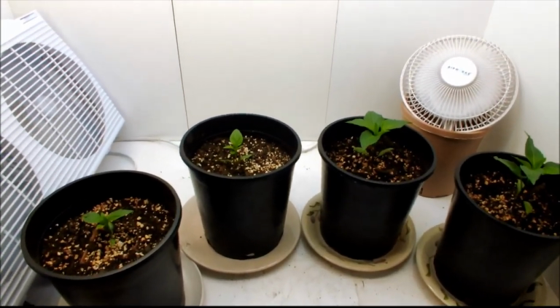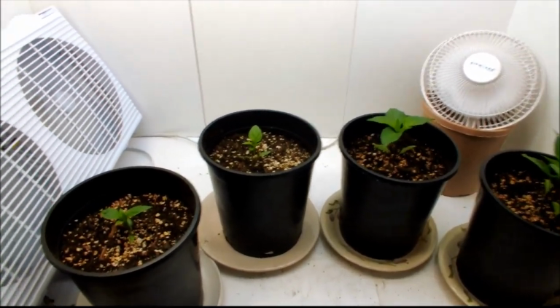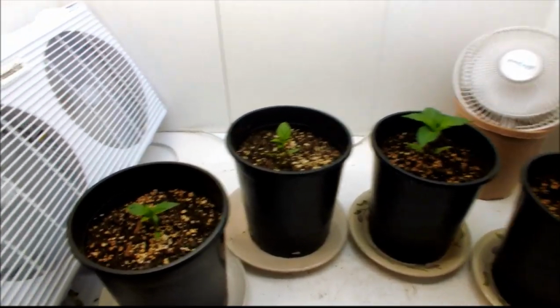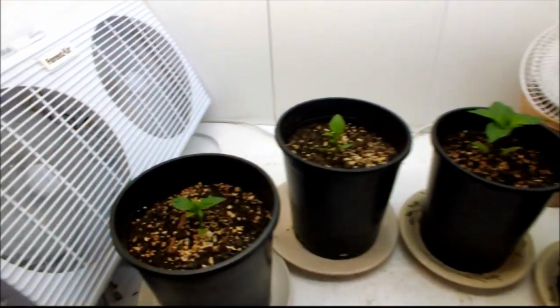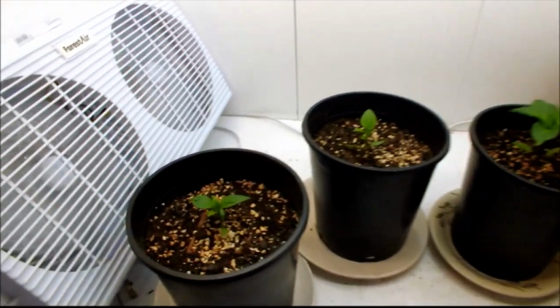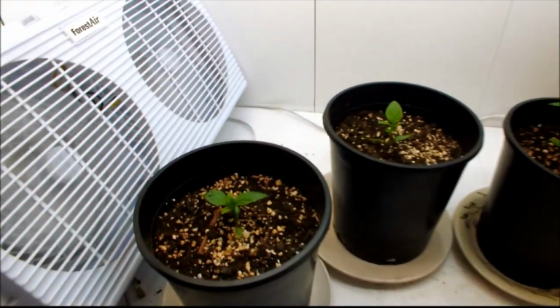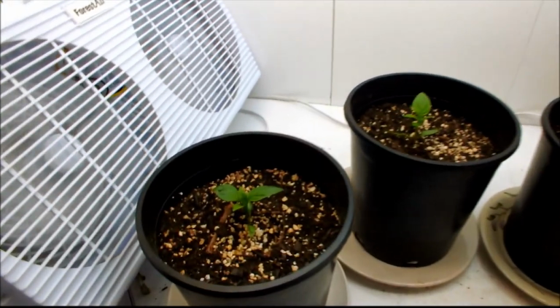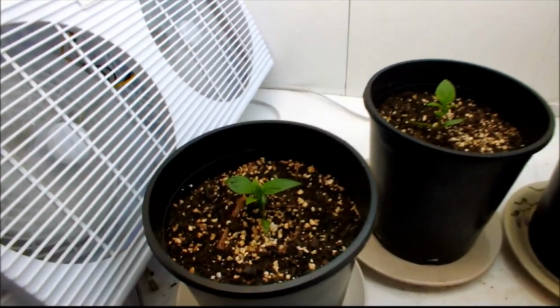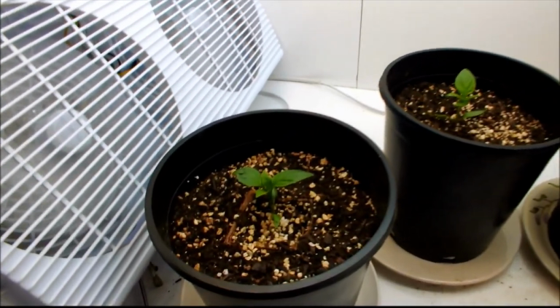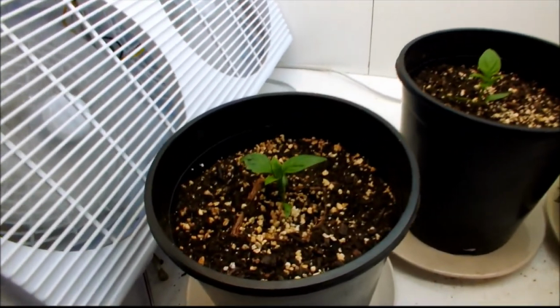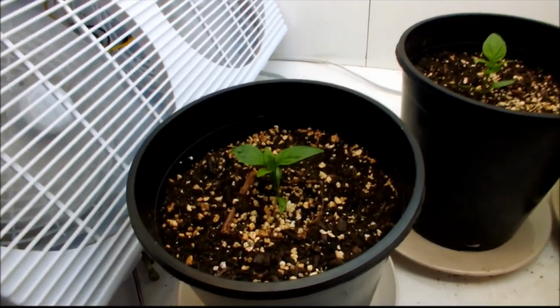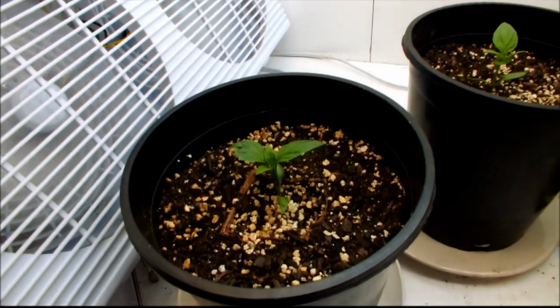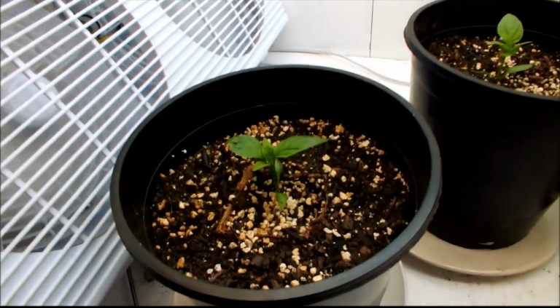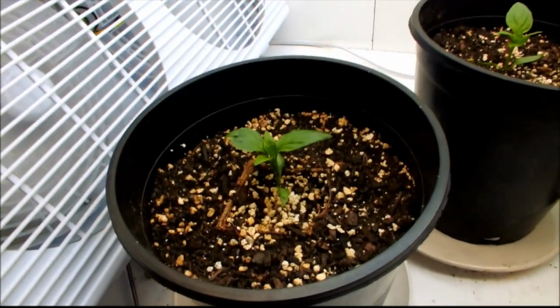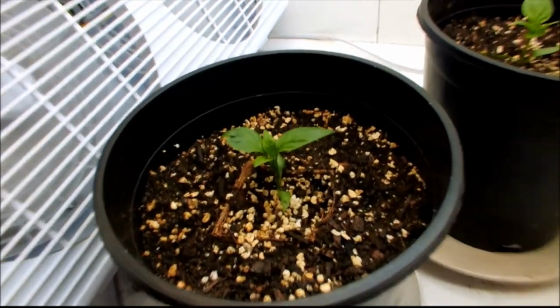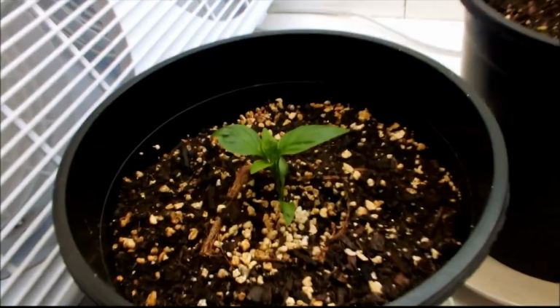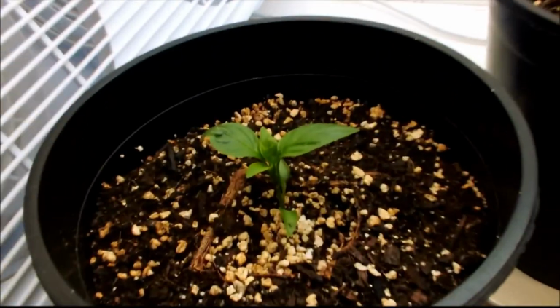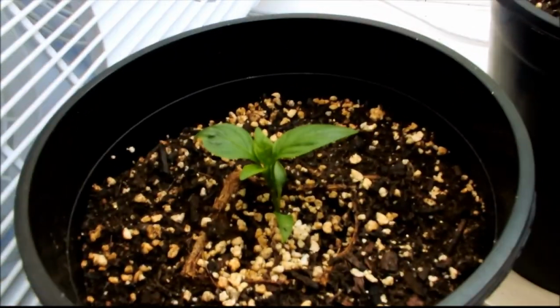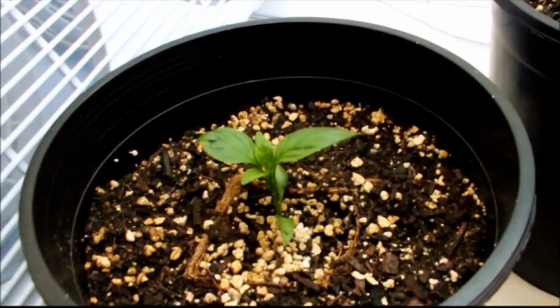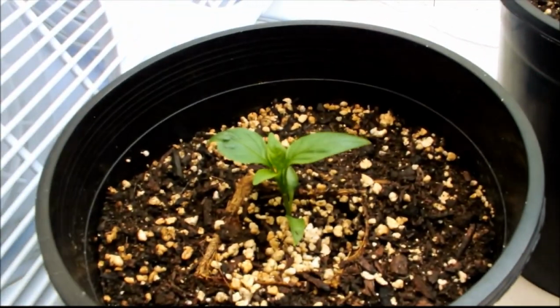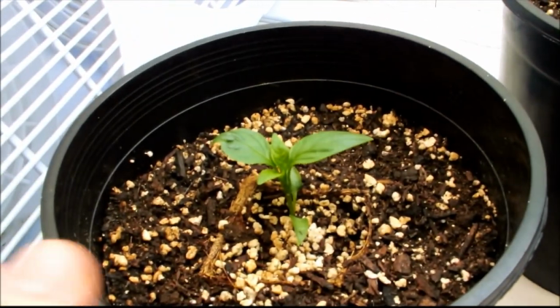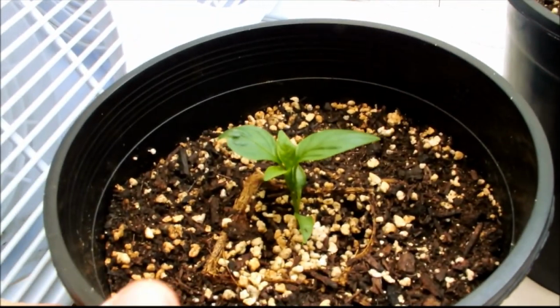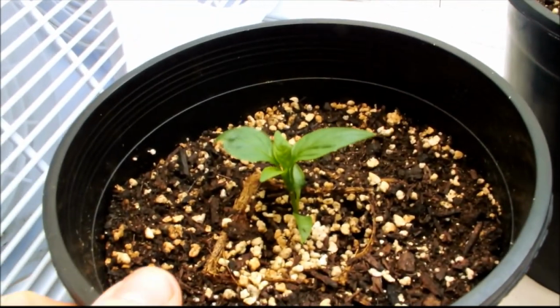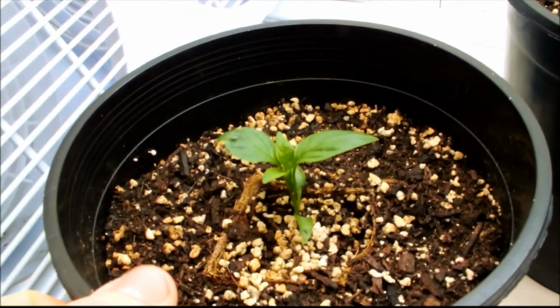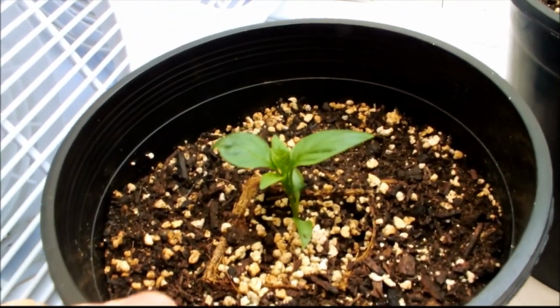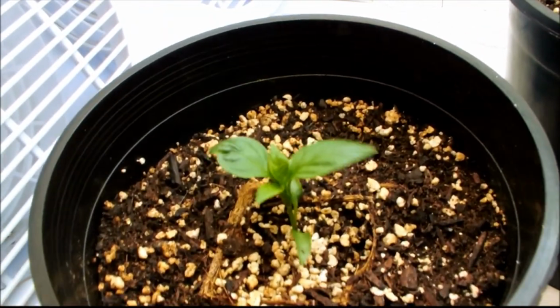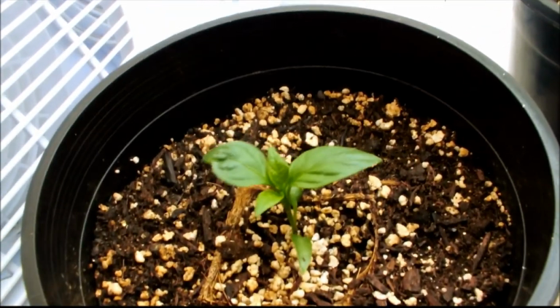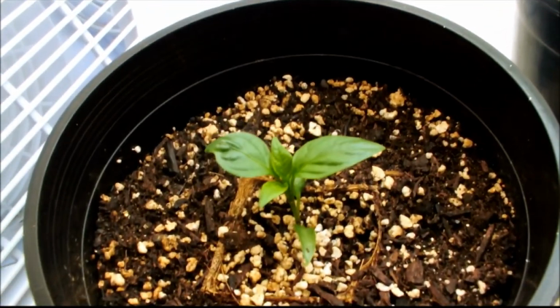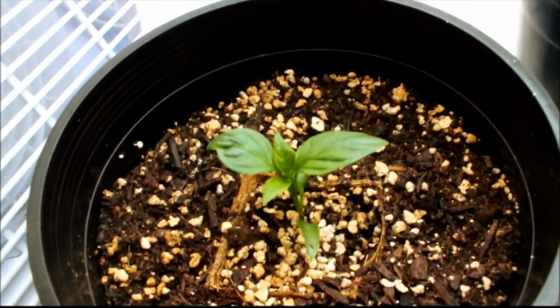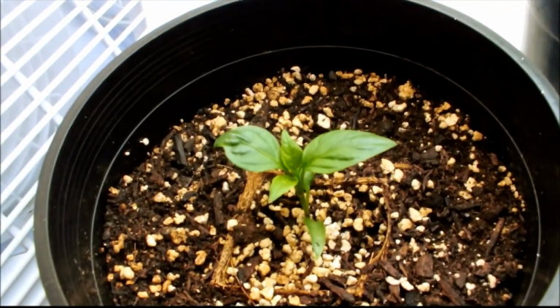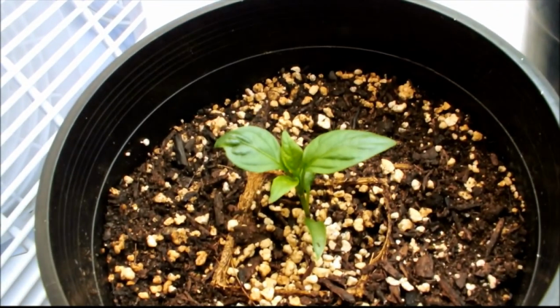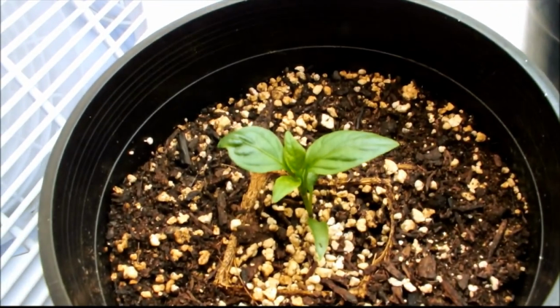Anyways, here's the first jalapeno pepper. These look pretty good. True leaves are looking good.